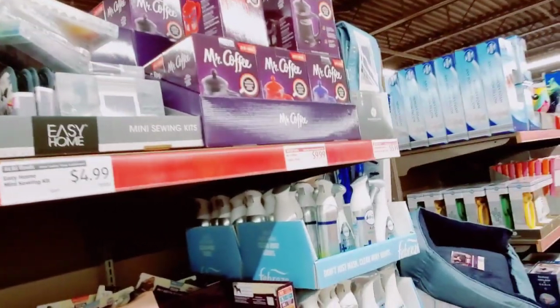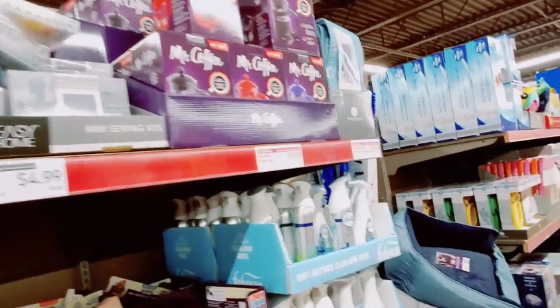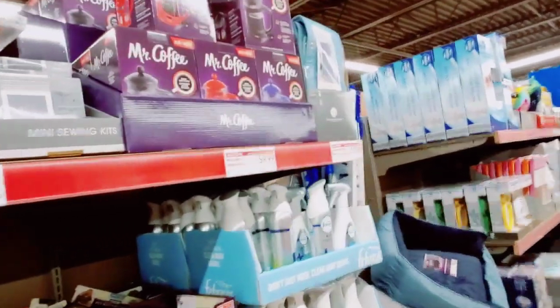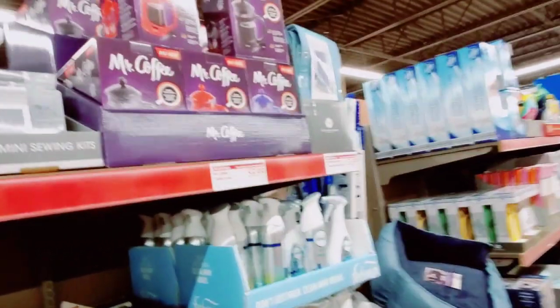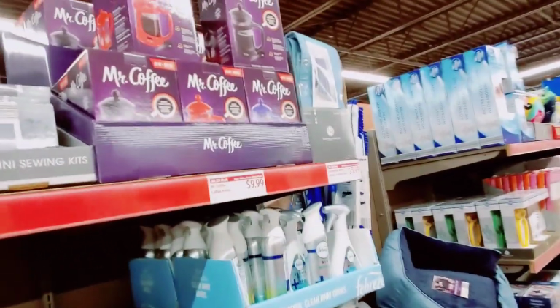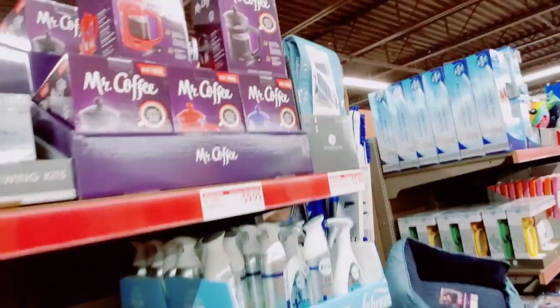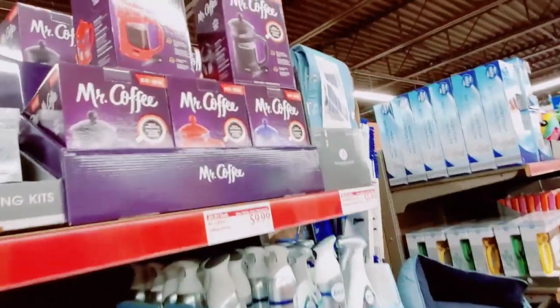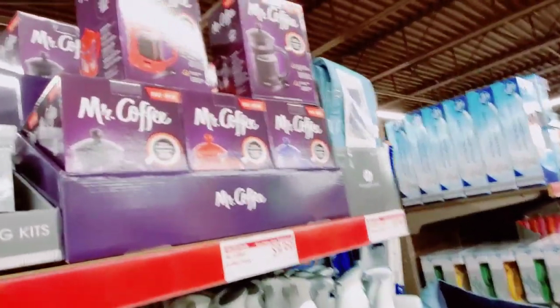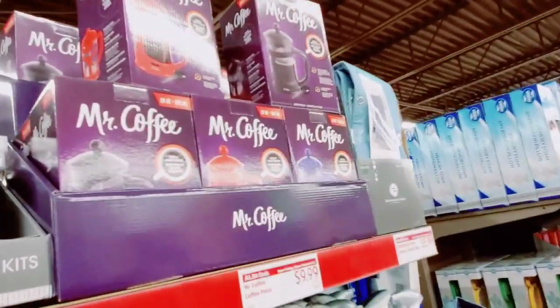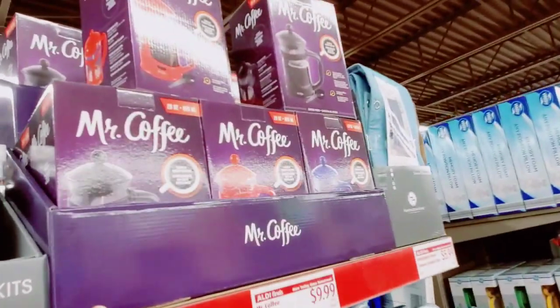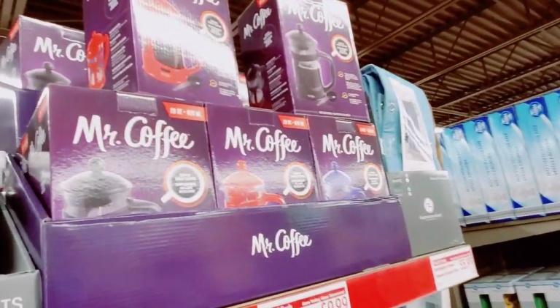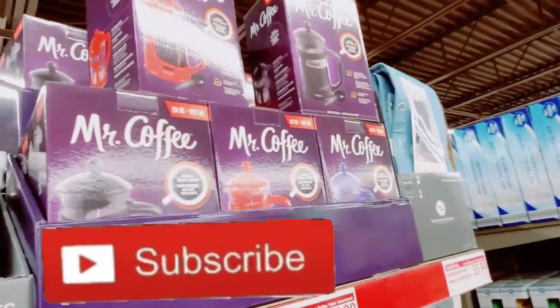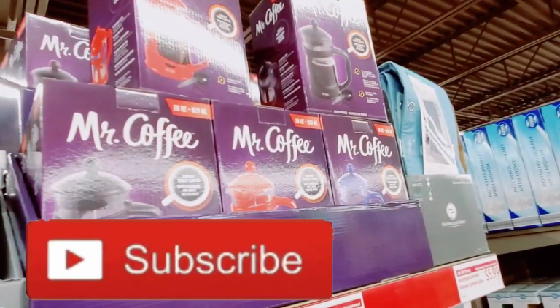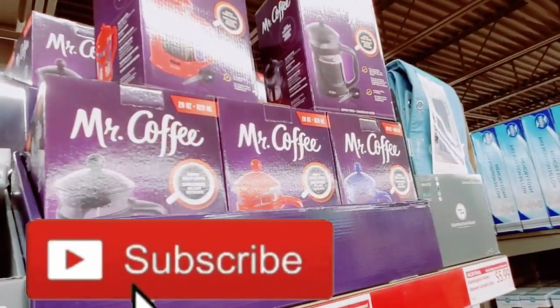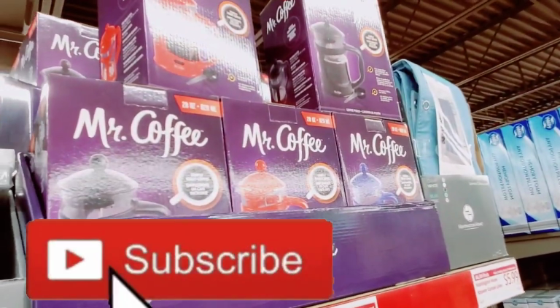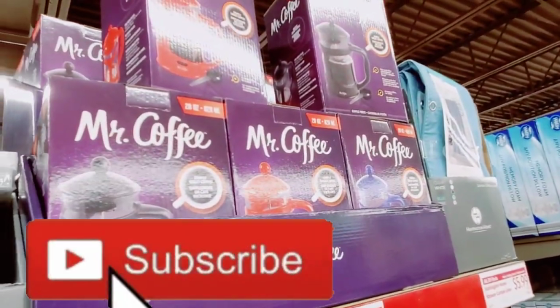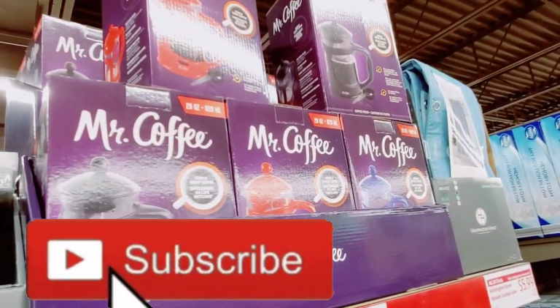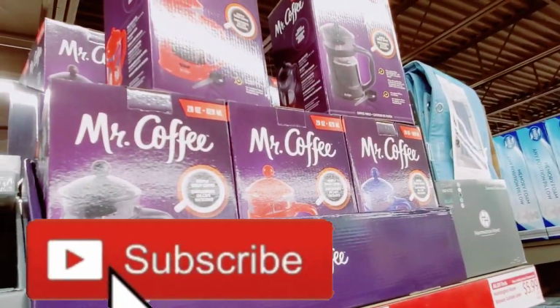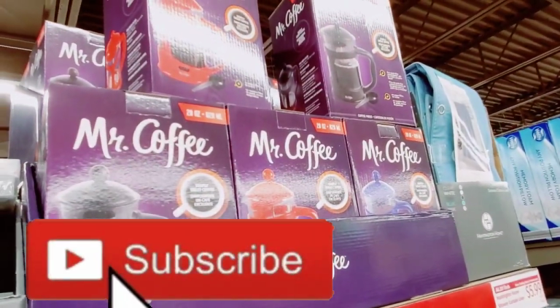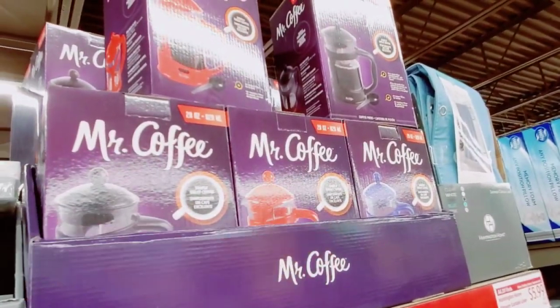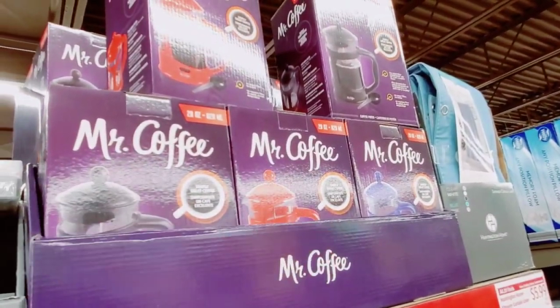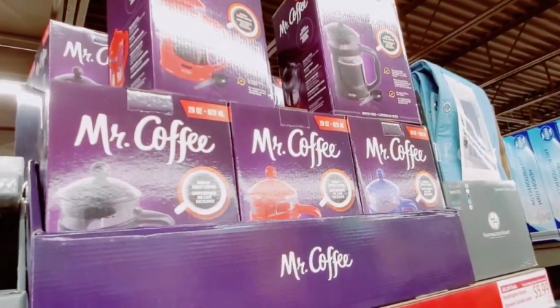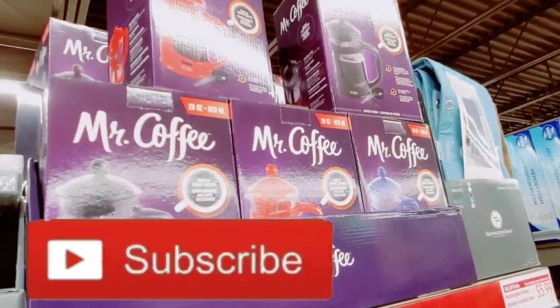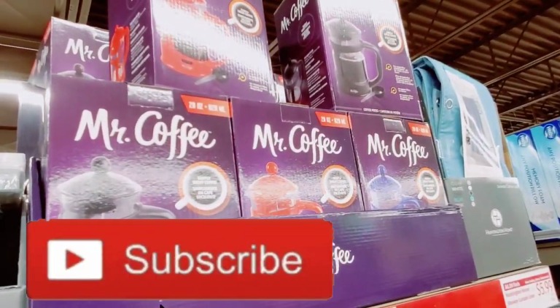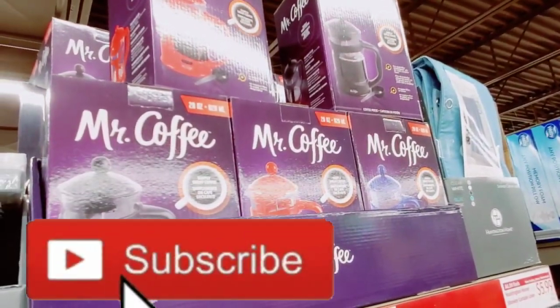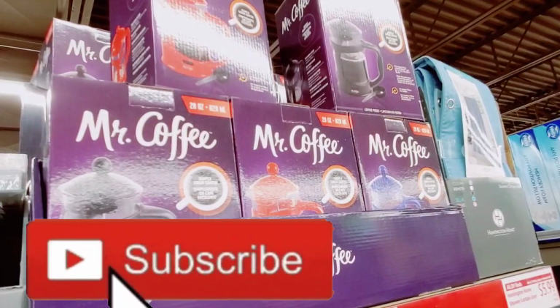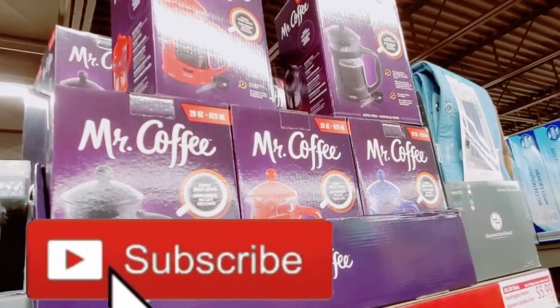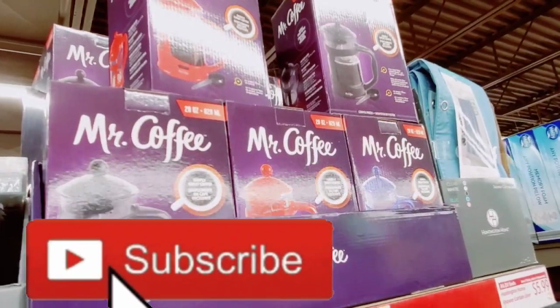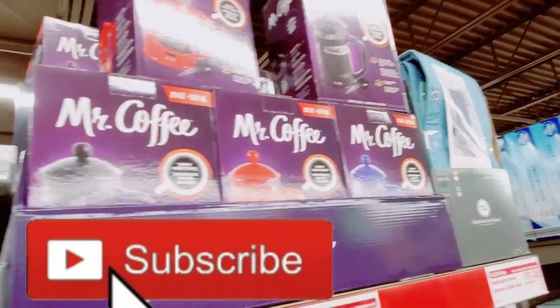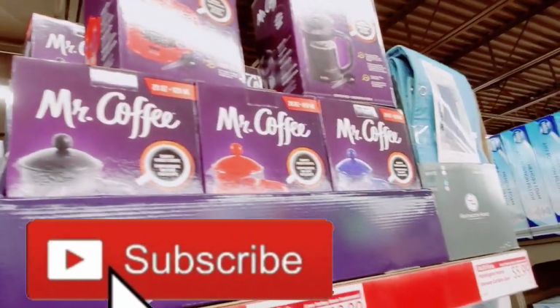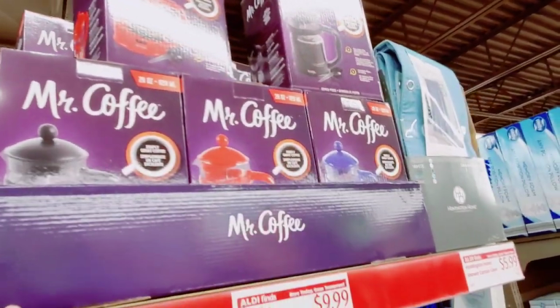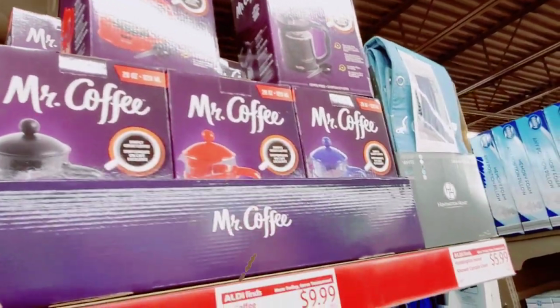You guys were asking me about the Mr. Coffee — $9.99. They didn't have a price for it last time and I didn't see it online.